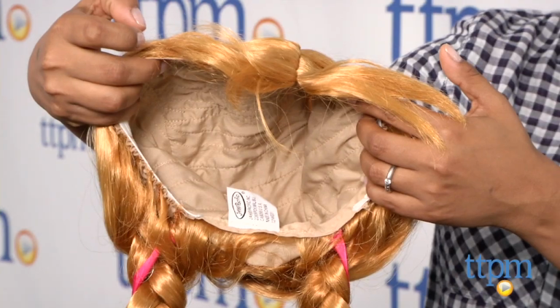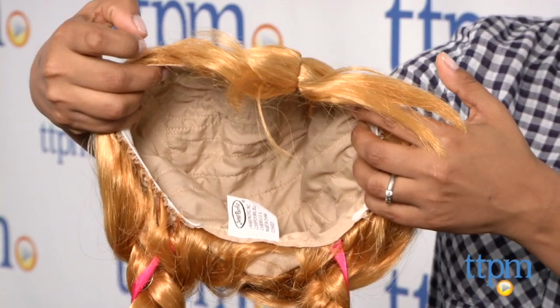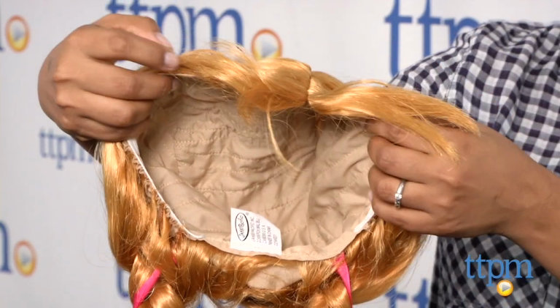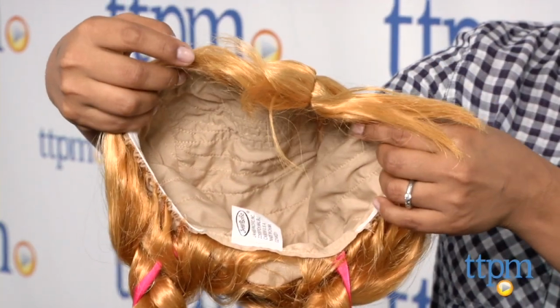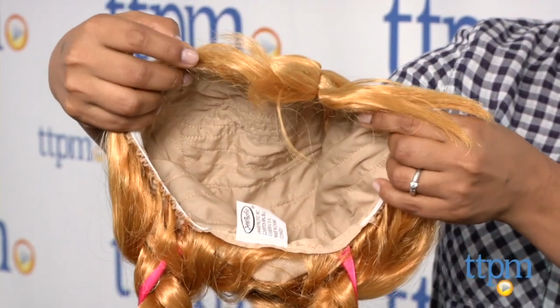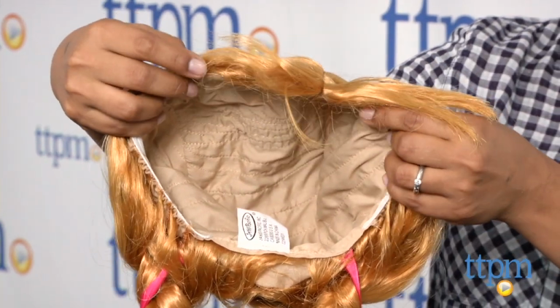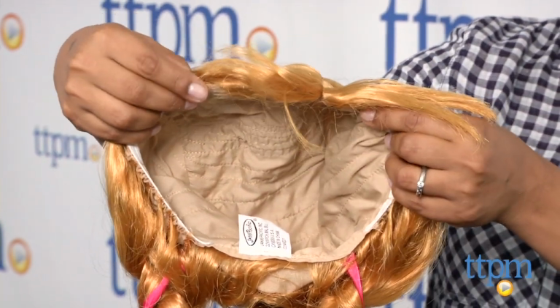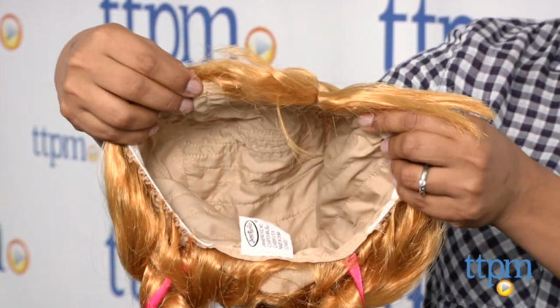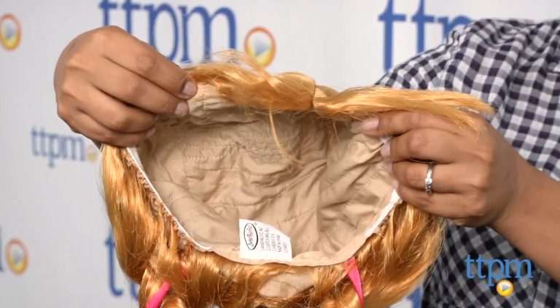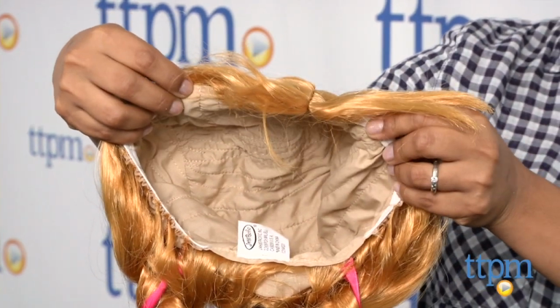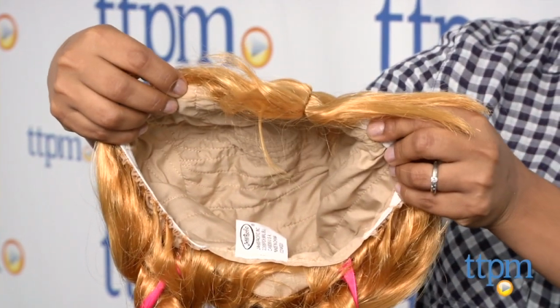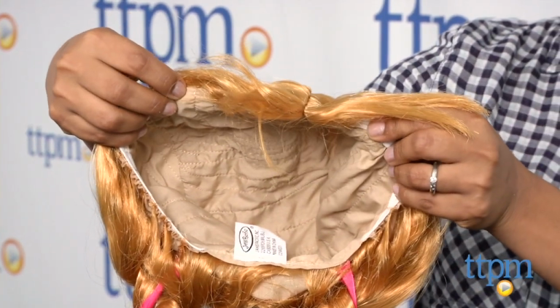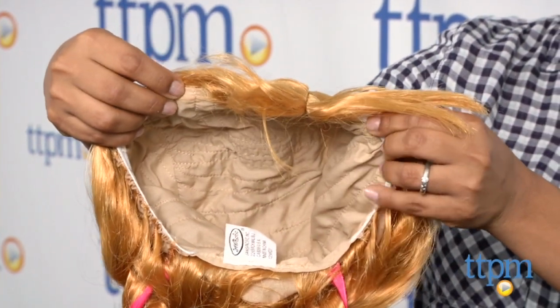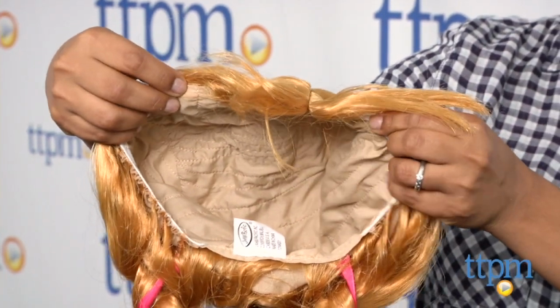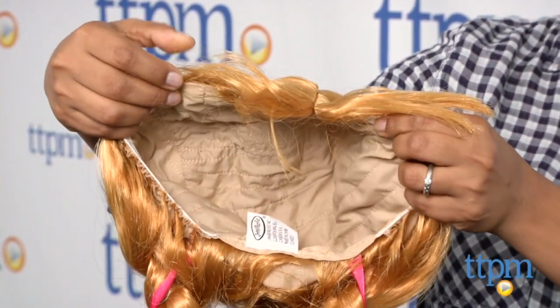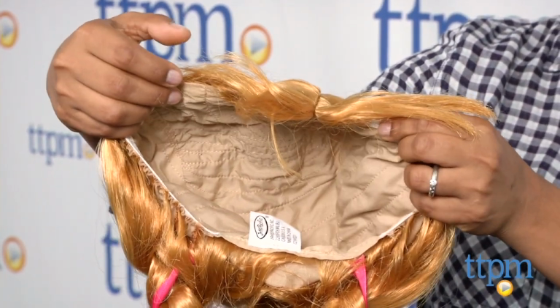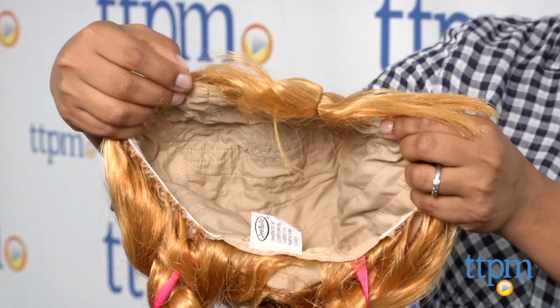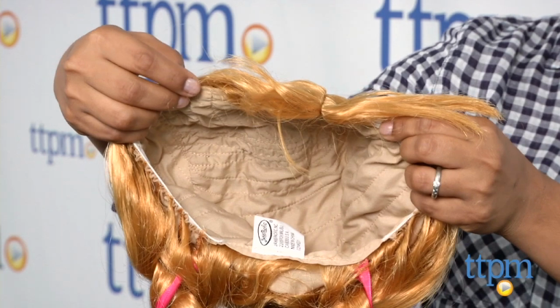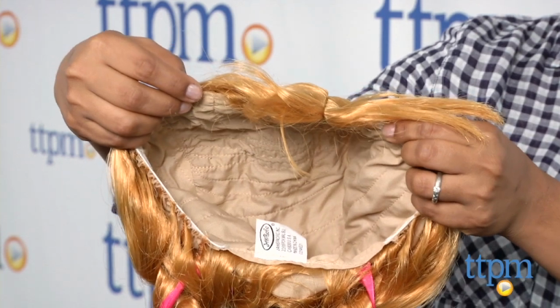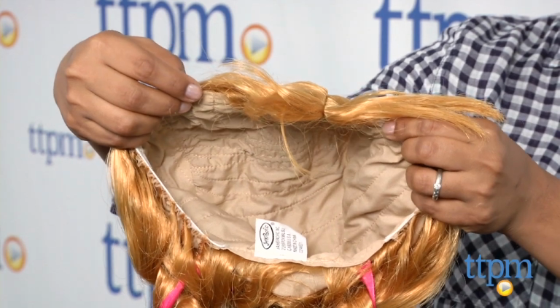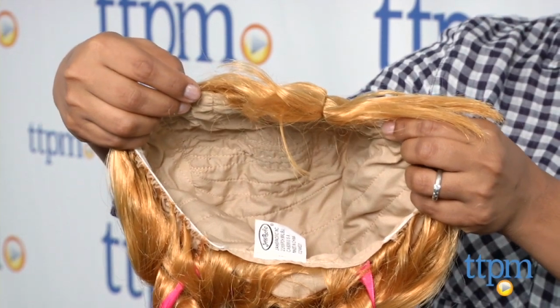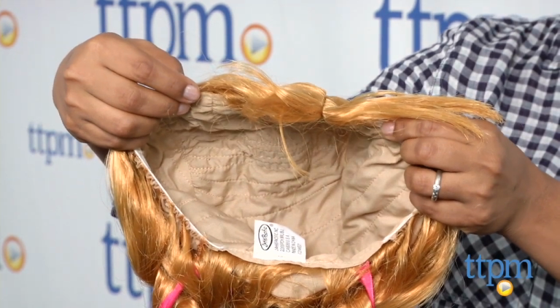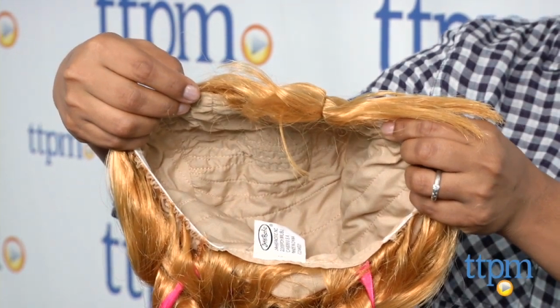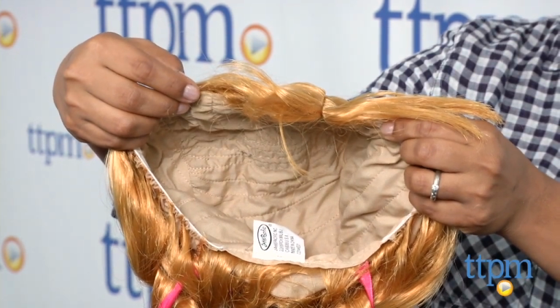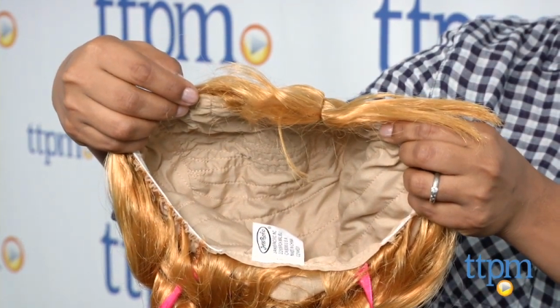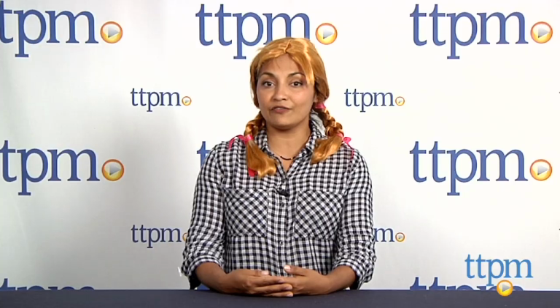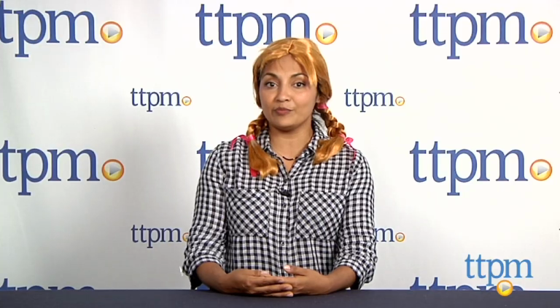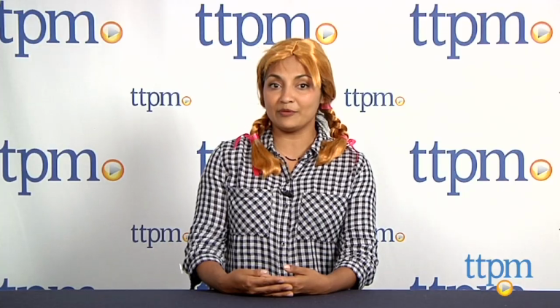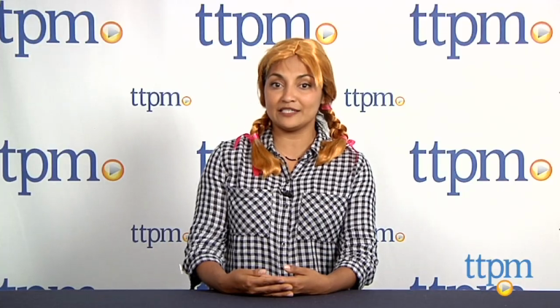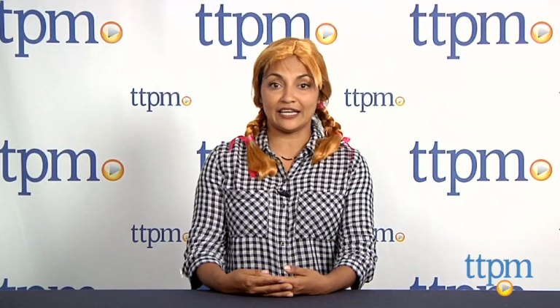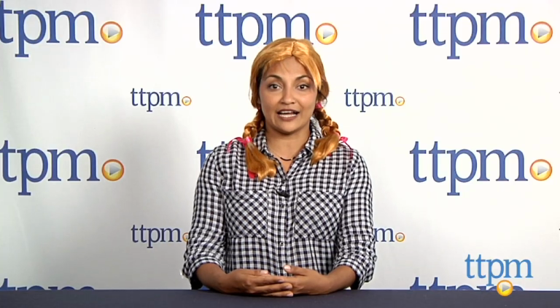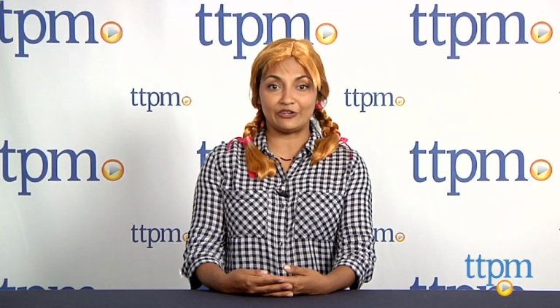One thing to note: since this wig is one size fits all, it might be a little big for the younger kids, but nothing a few bobby pins can't tackle.